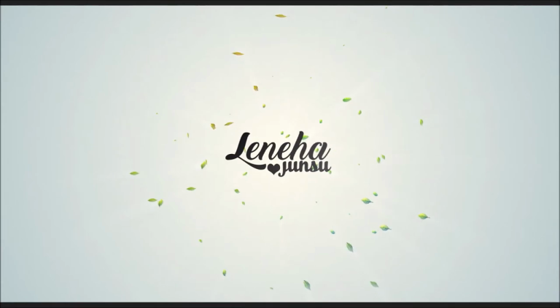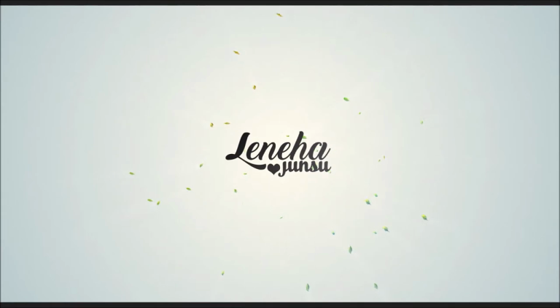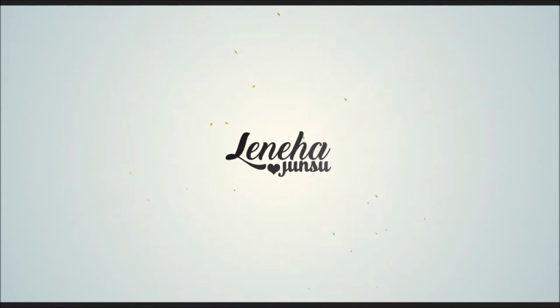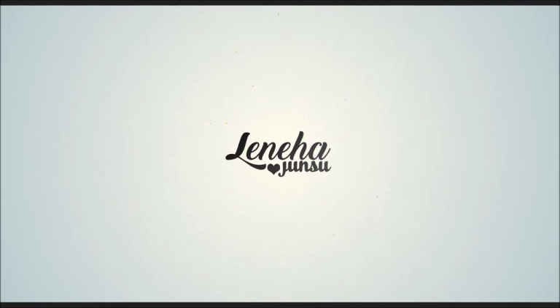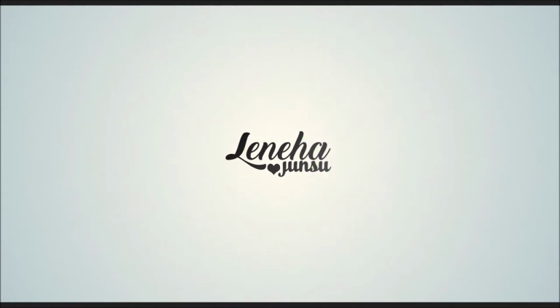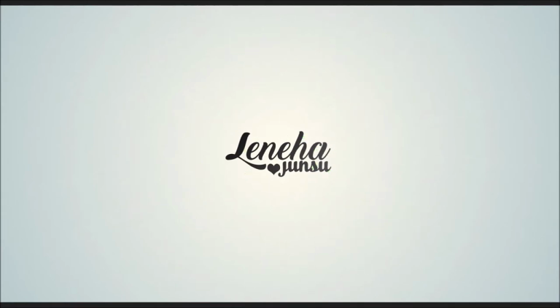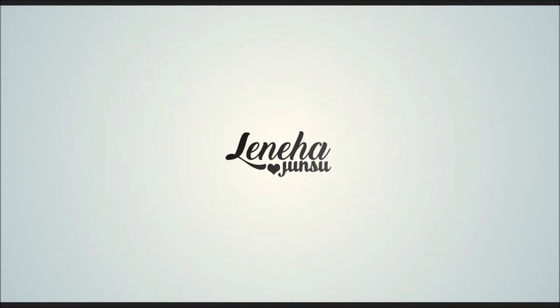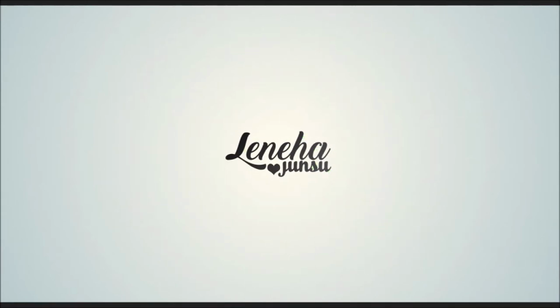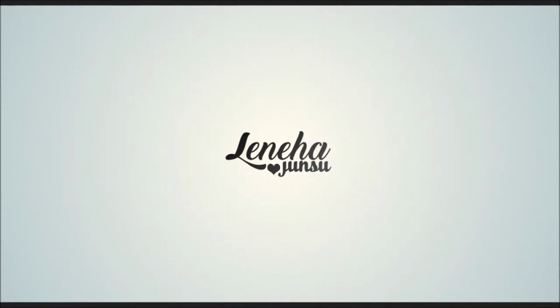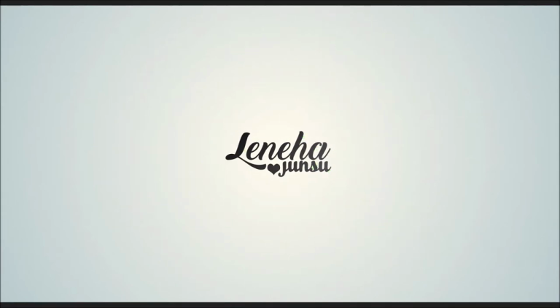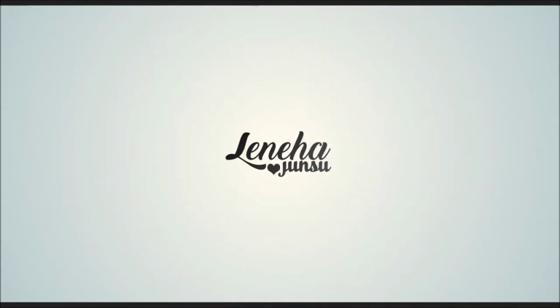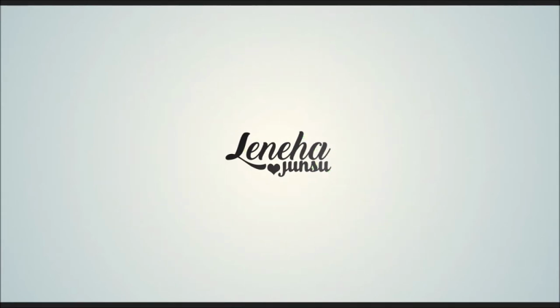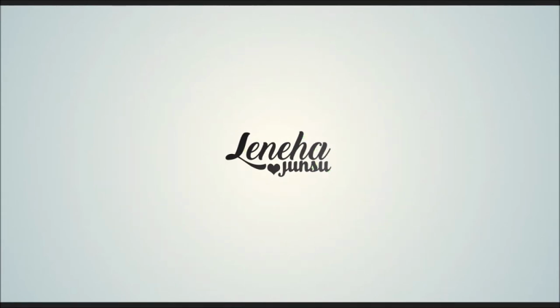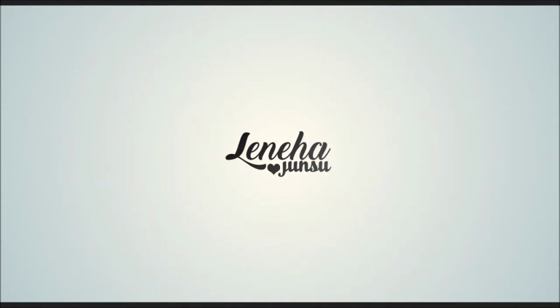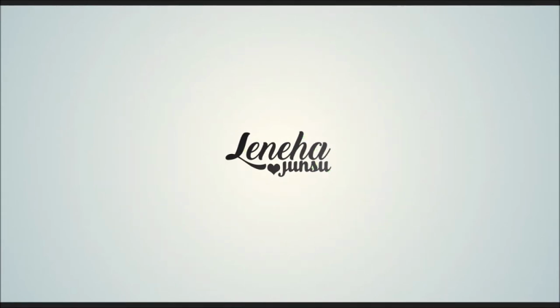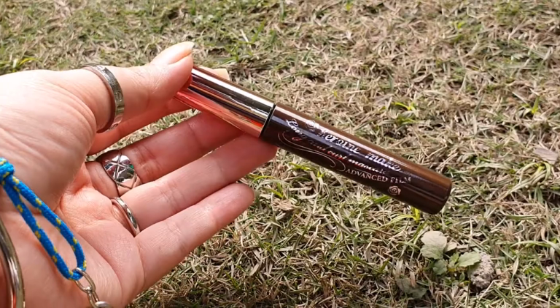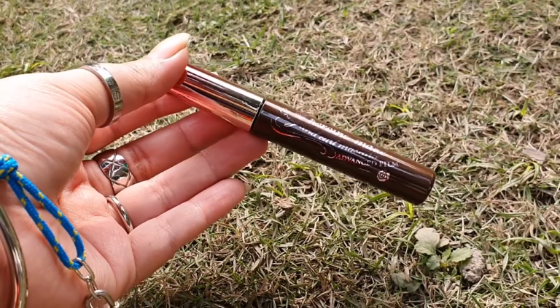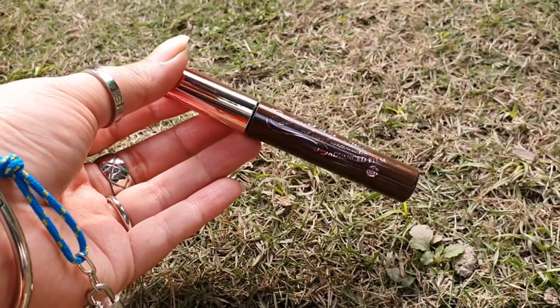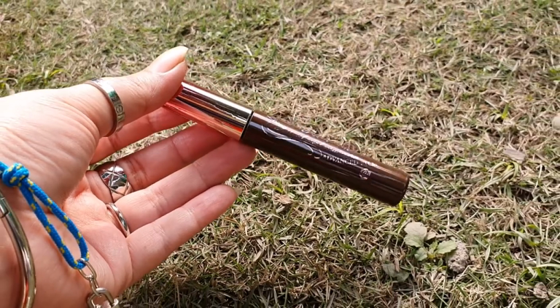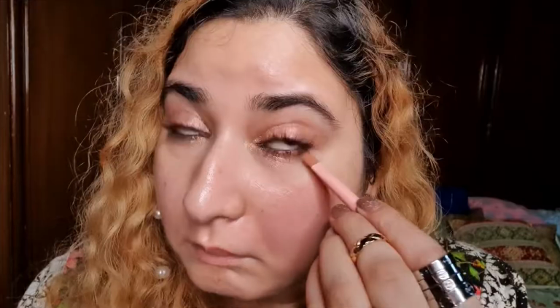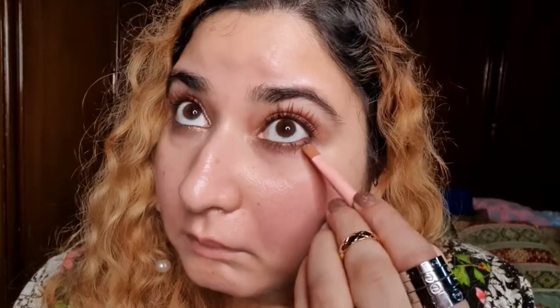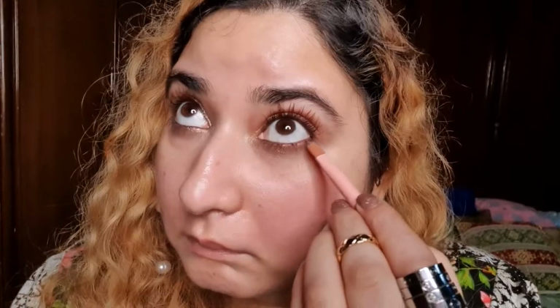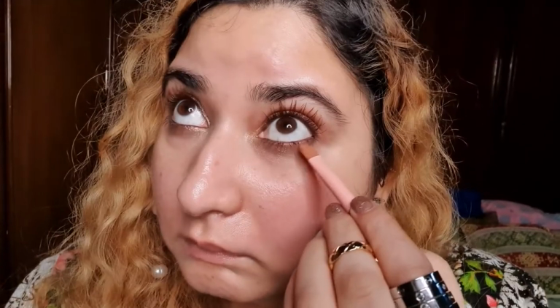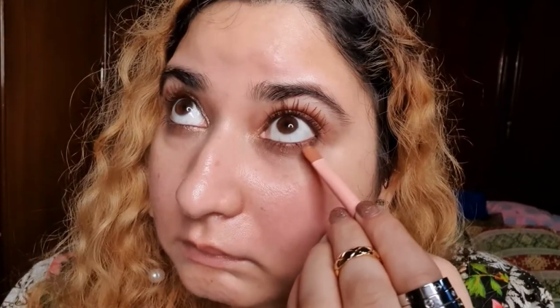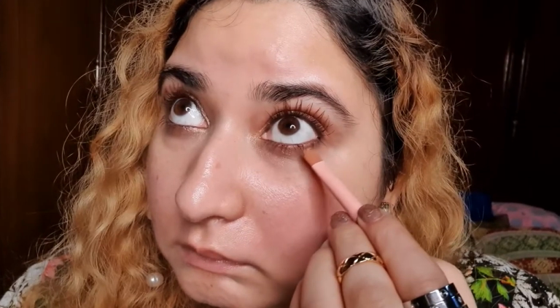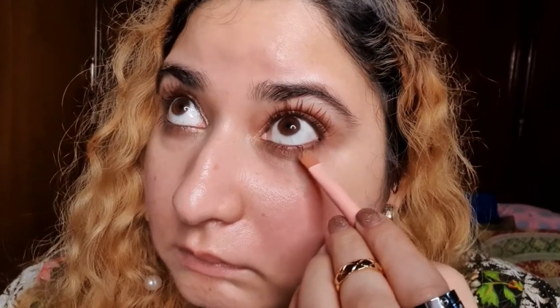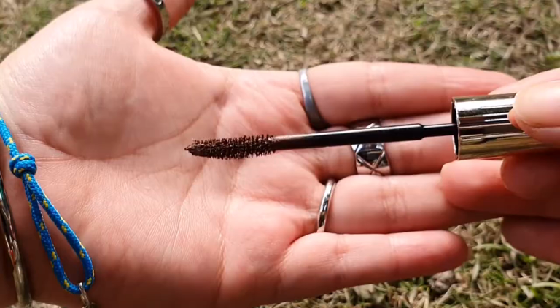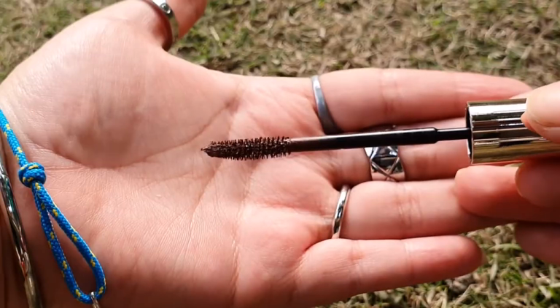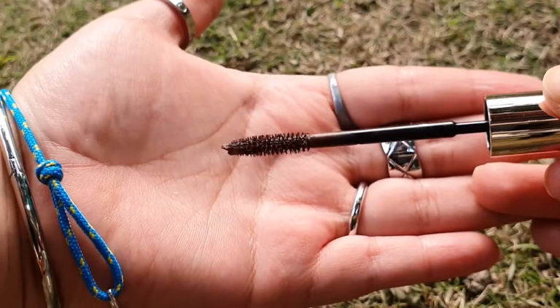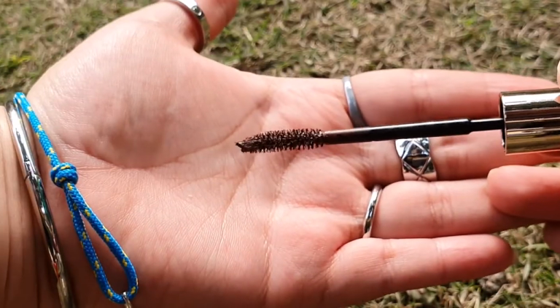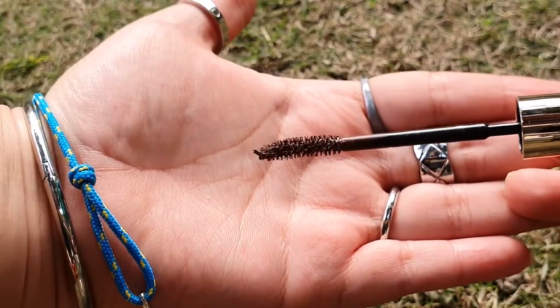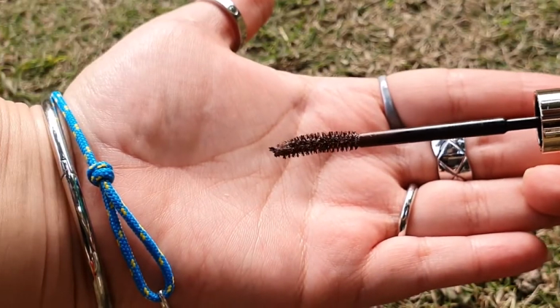Hello, friends! This is Leniha Junsu. Welcome to my channel that is all about enhancing what you have.